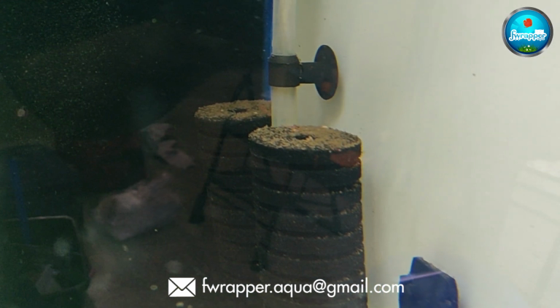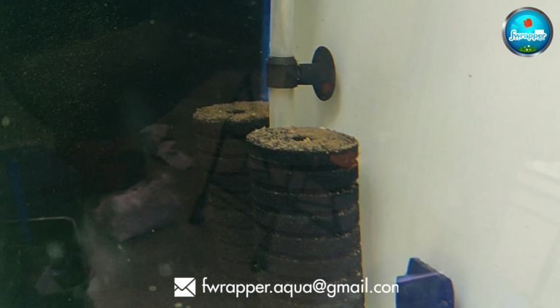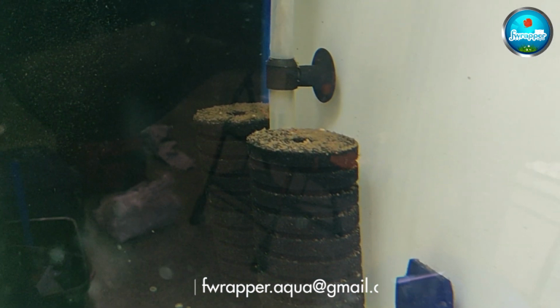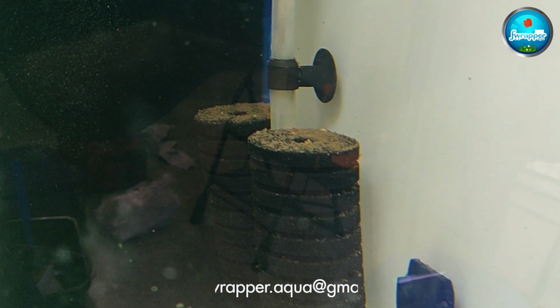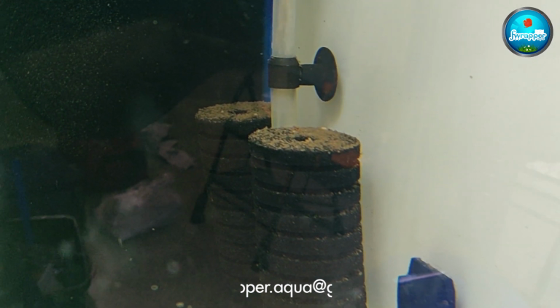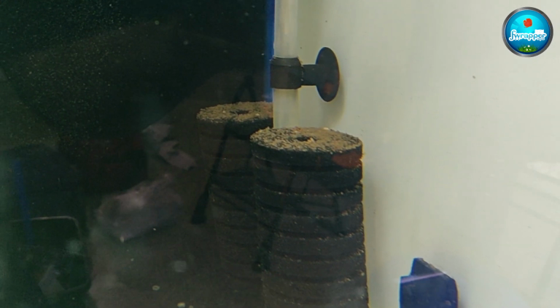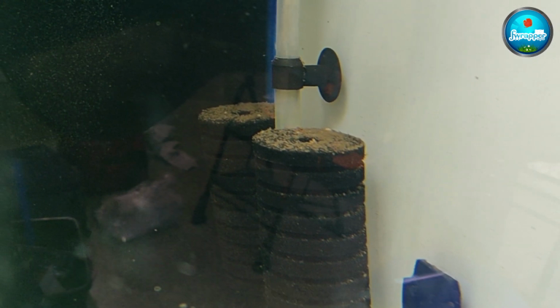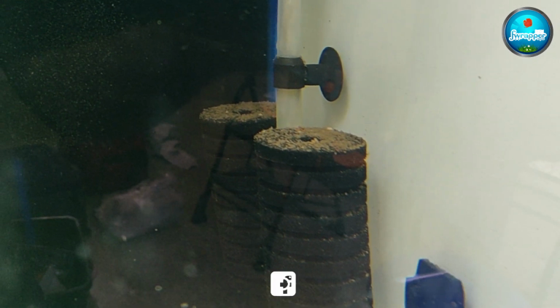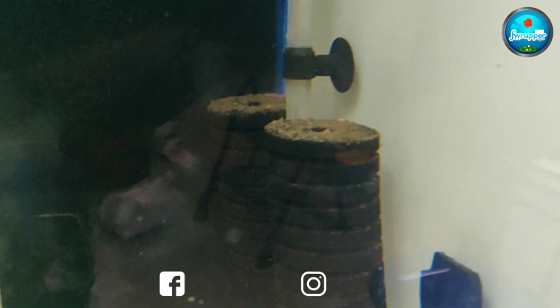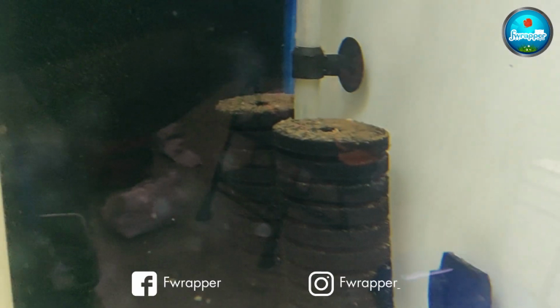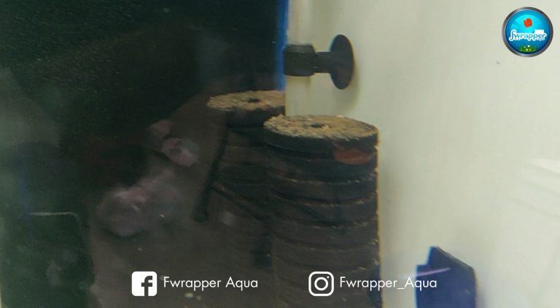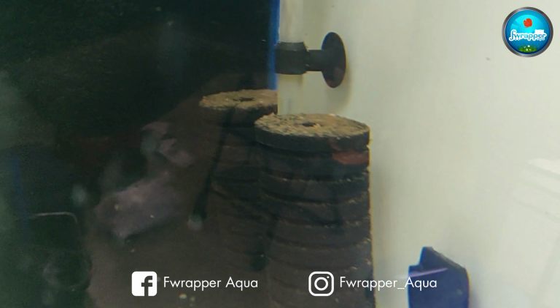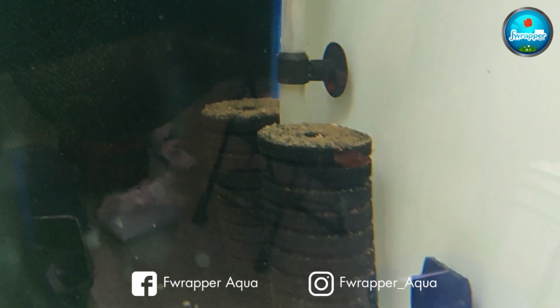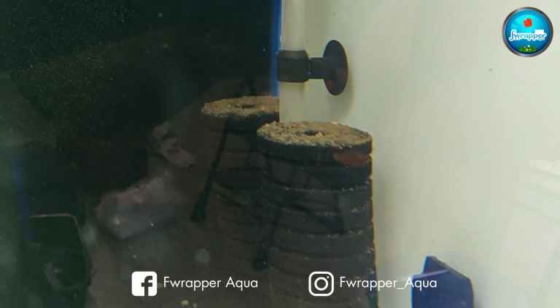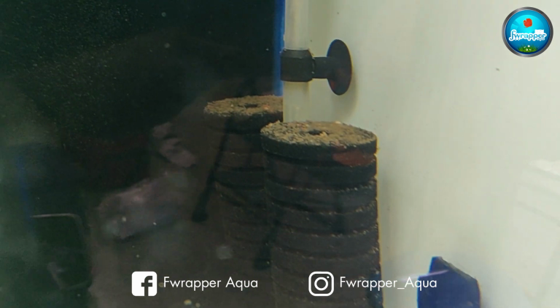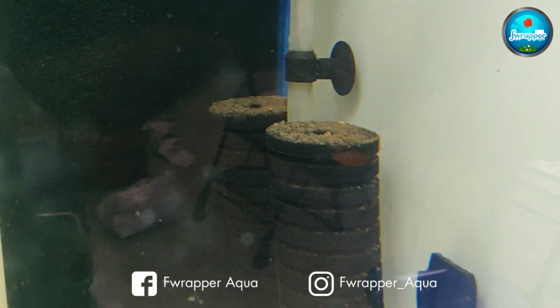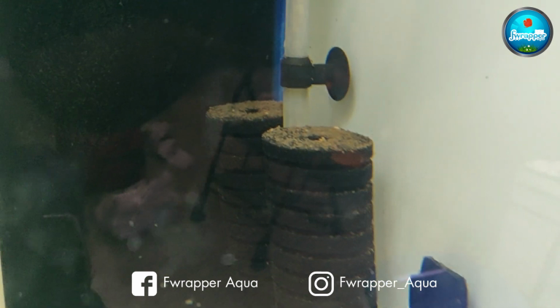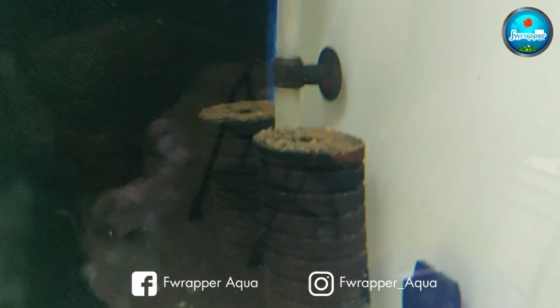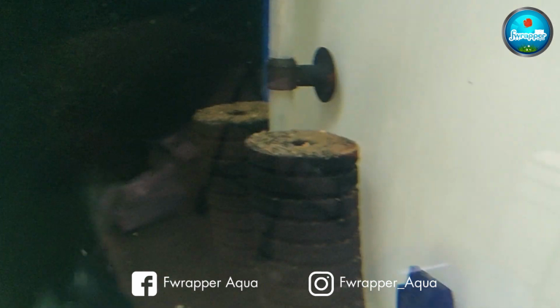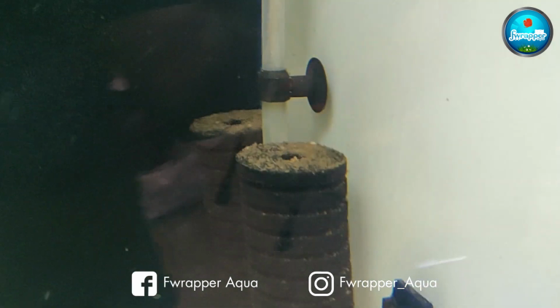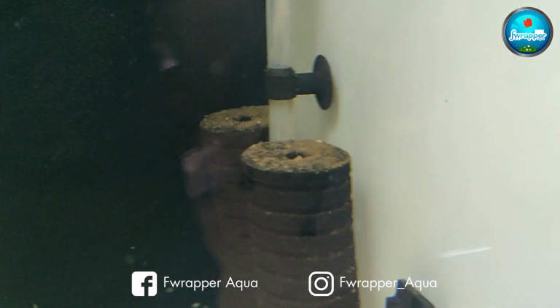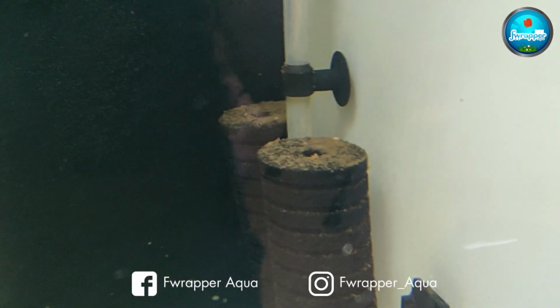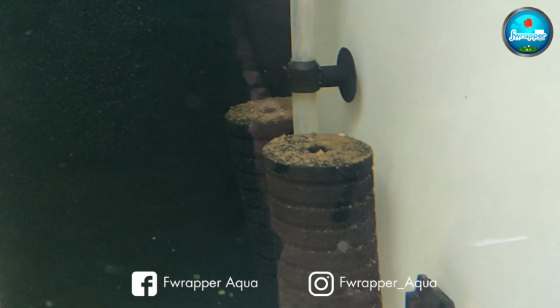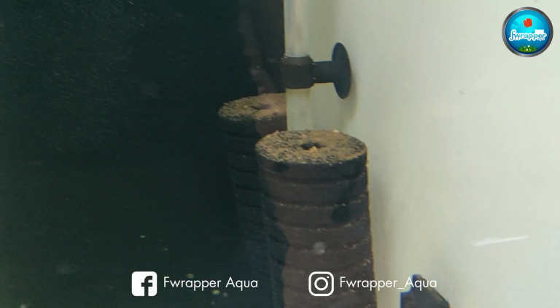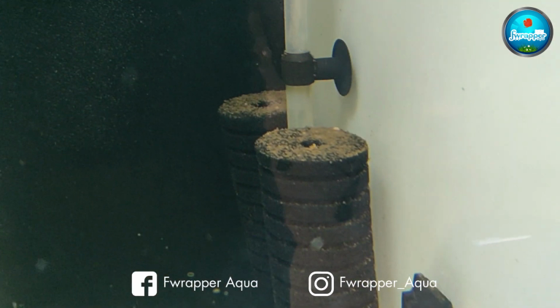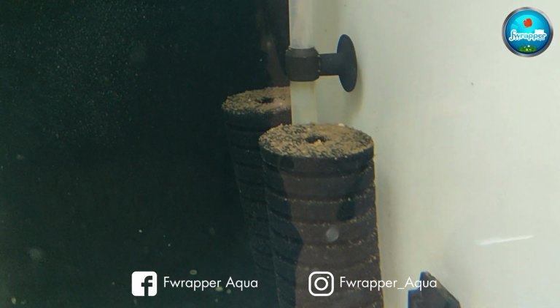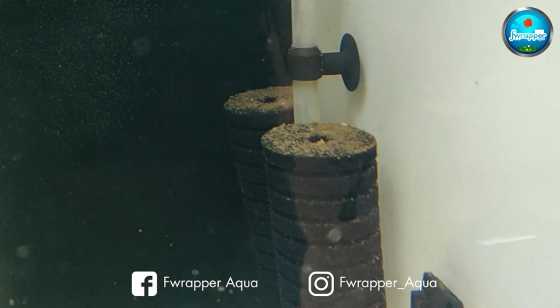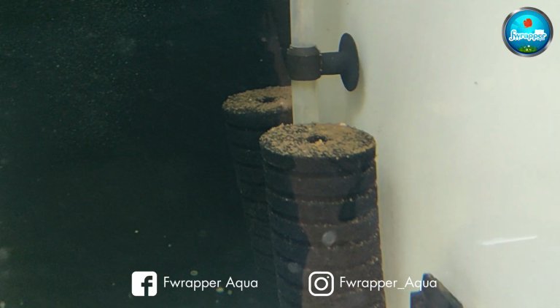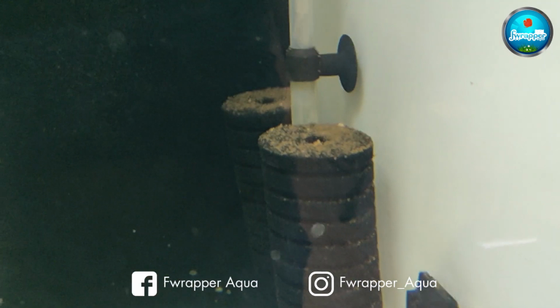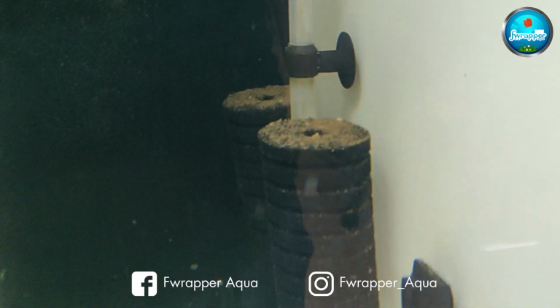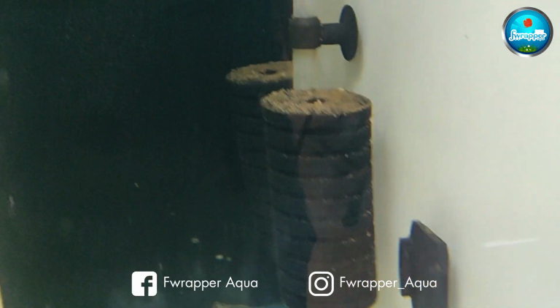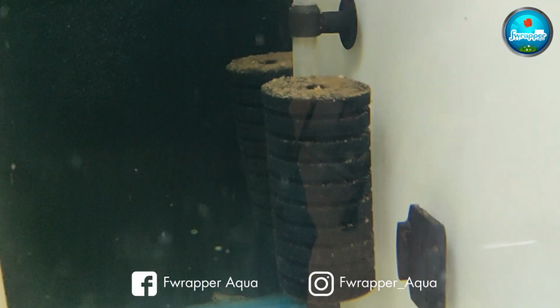It's been about 10 to 15 days since I've cleaned it, which is why it has picked up quite a lot of waste - that's what this sponge filter can do.